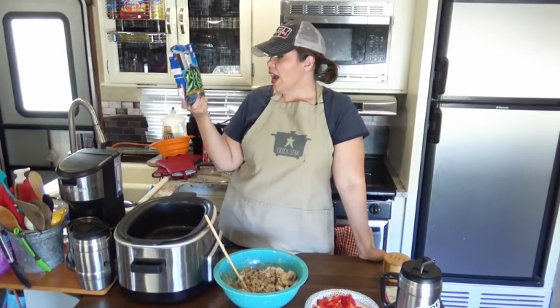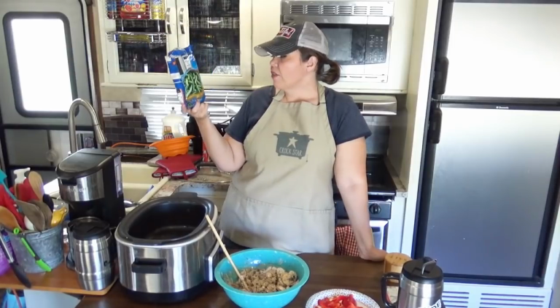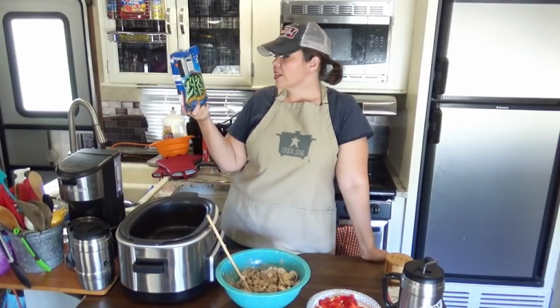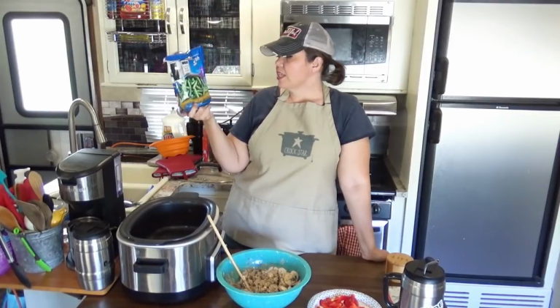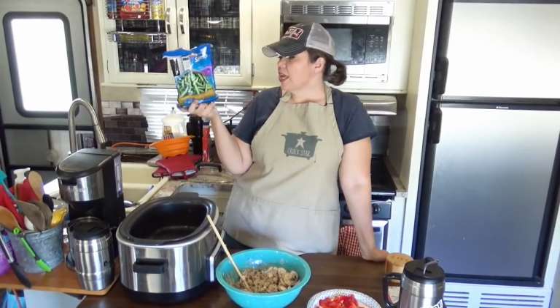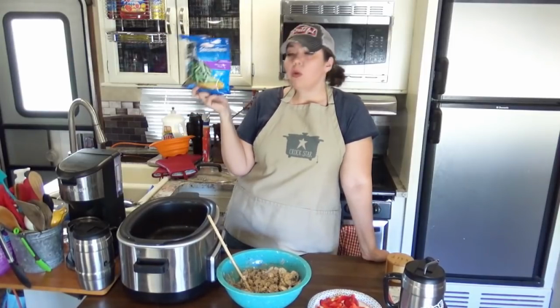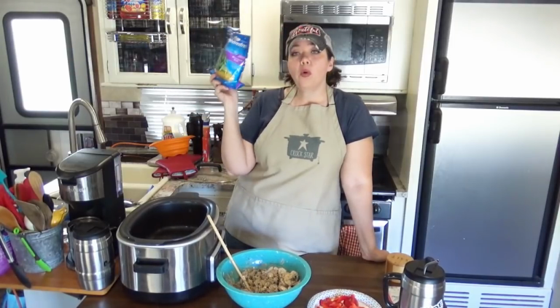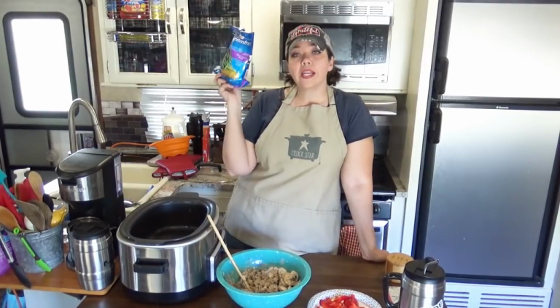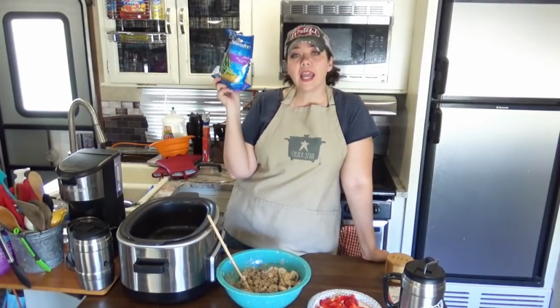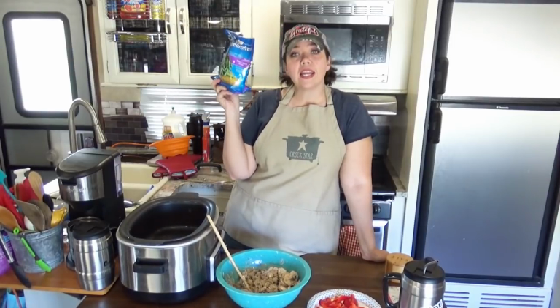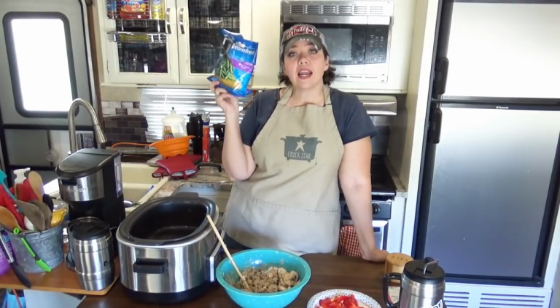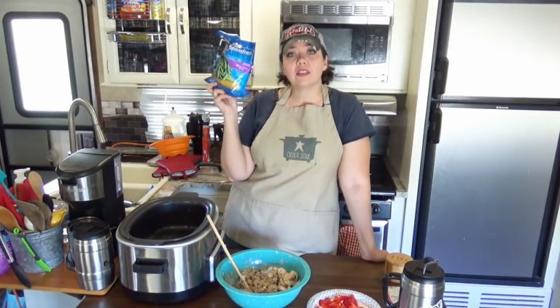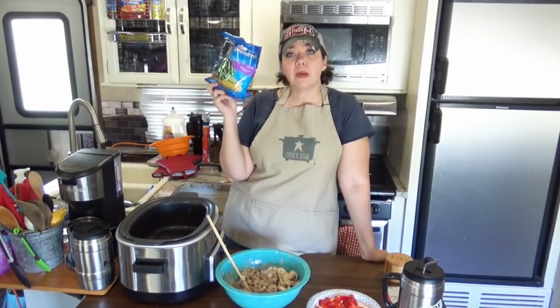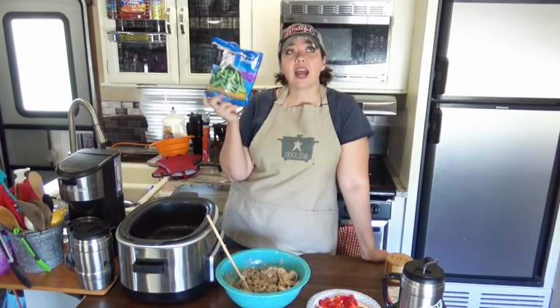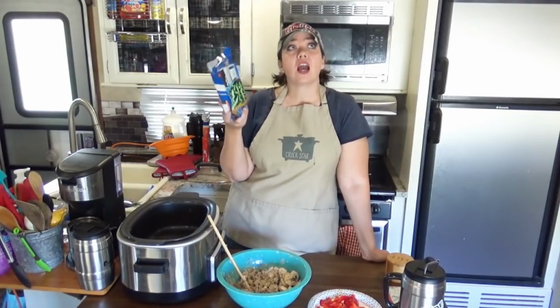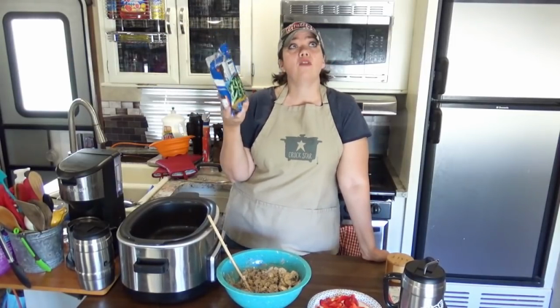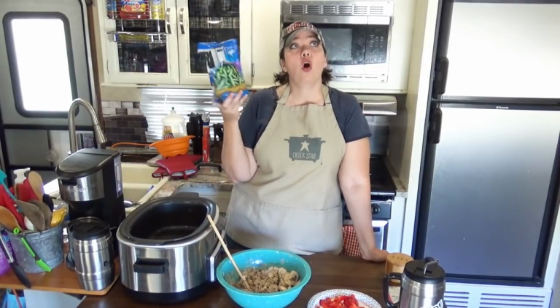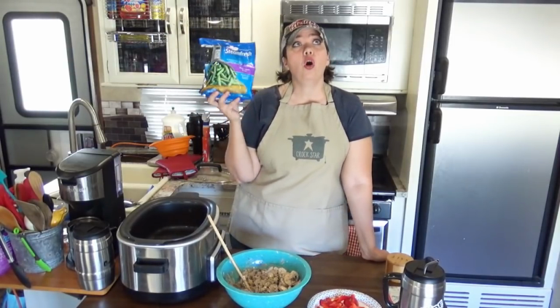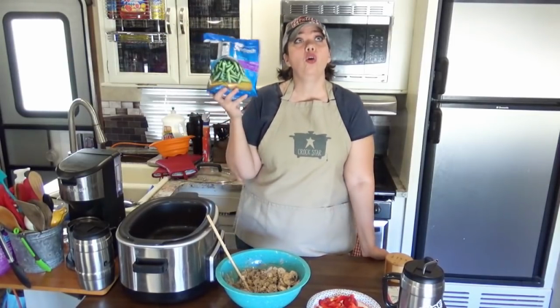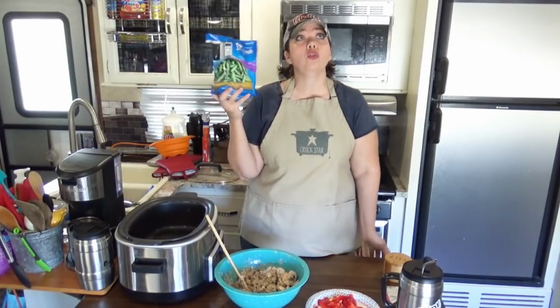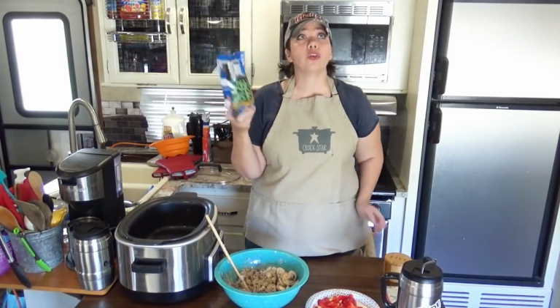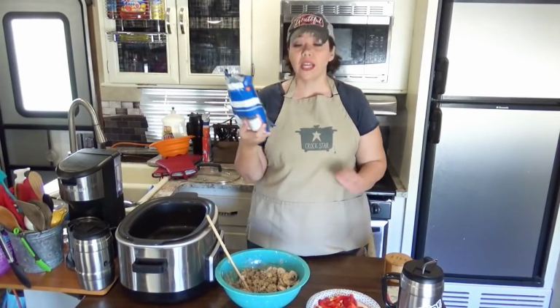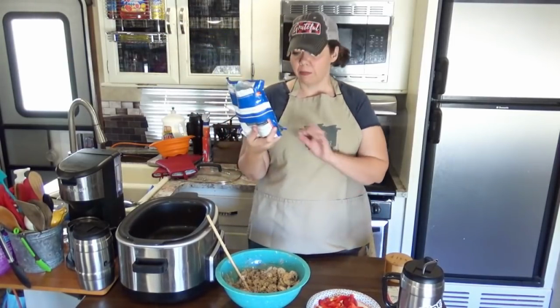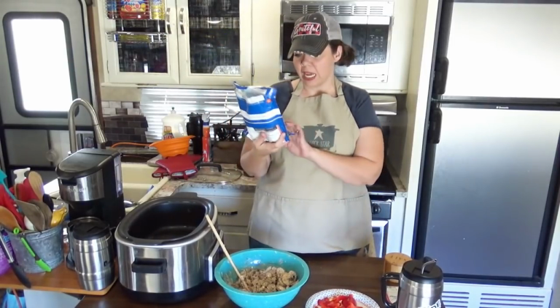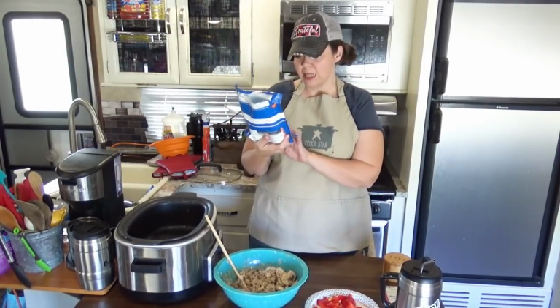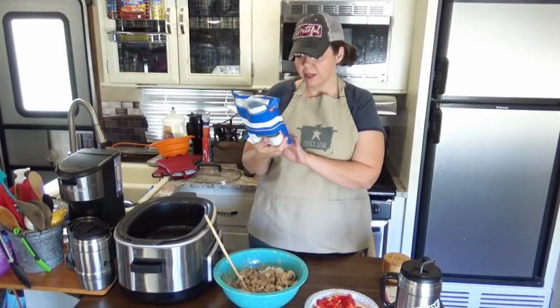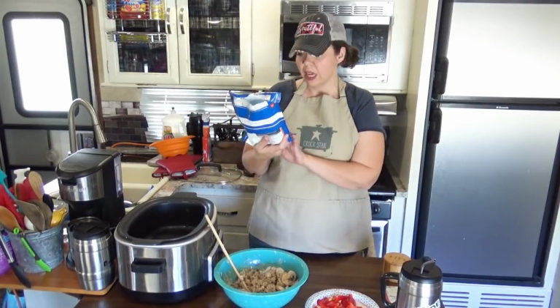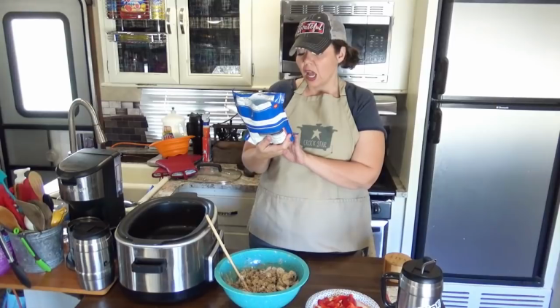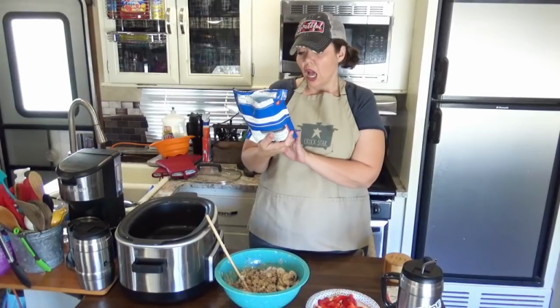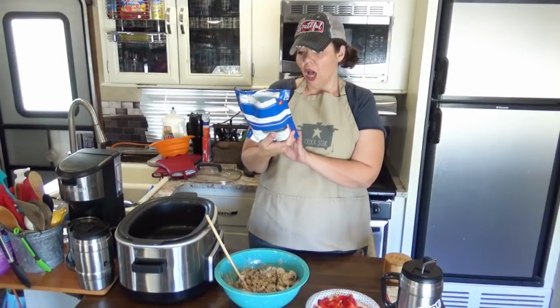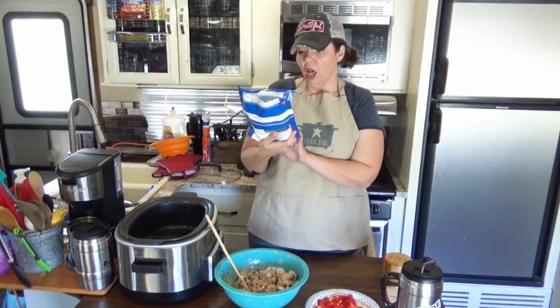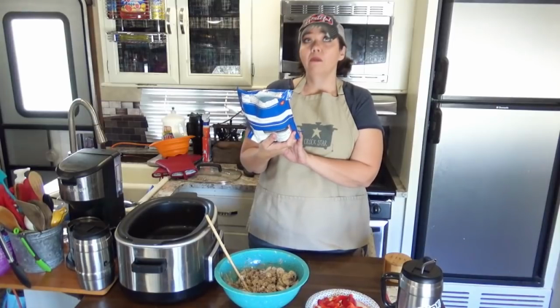I have a 10.8 ounce bag of whole green beans.